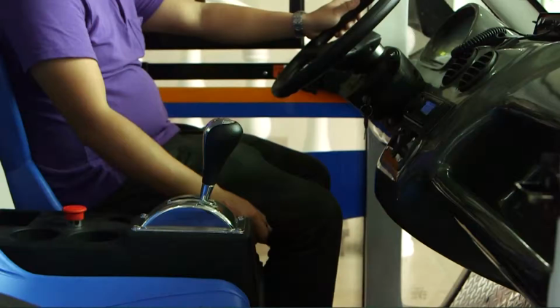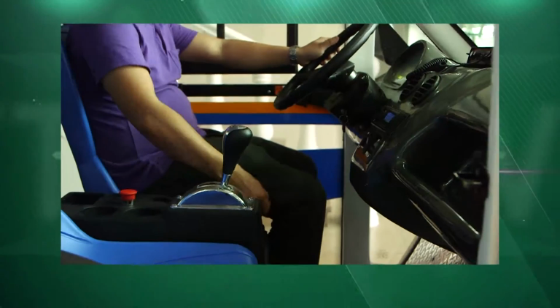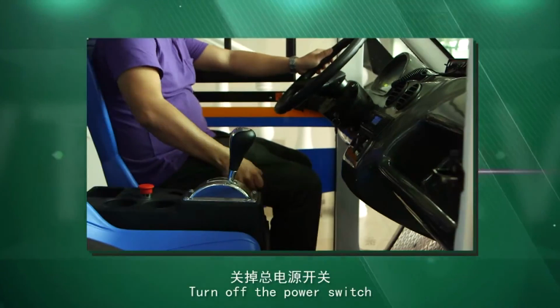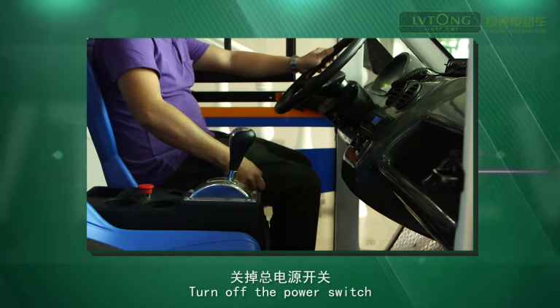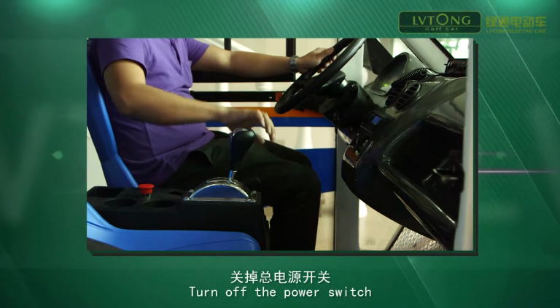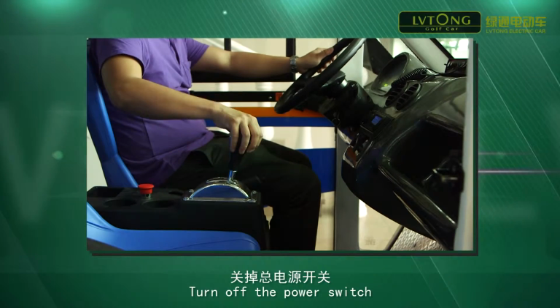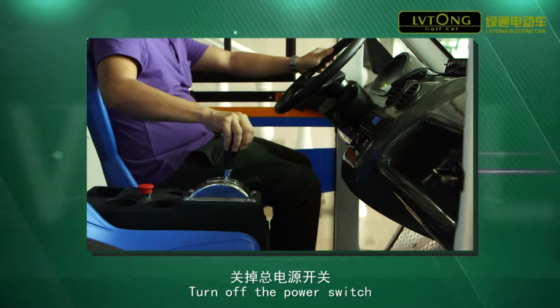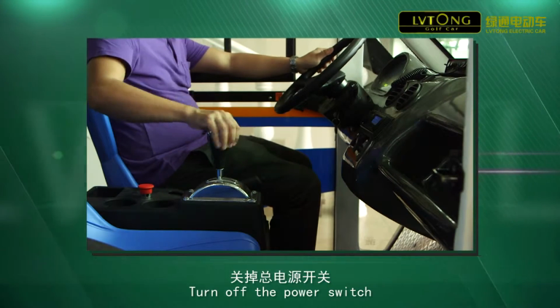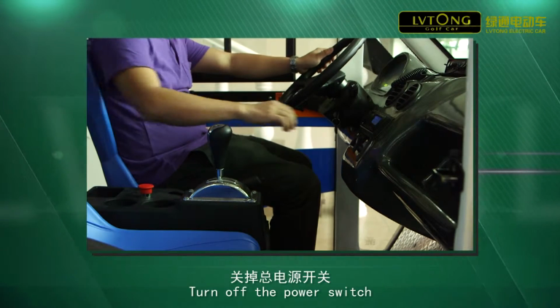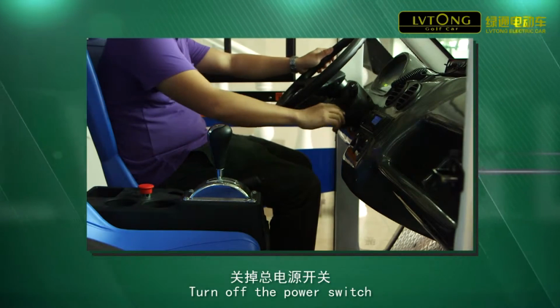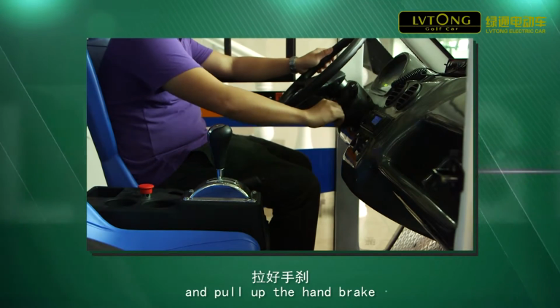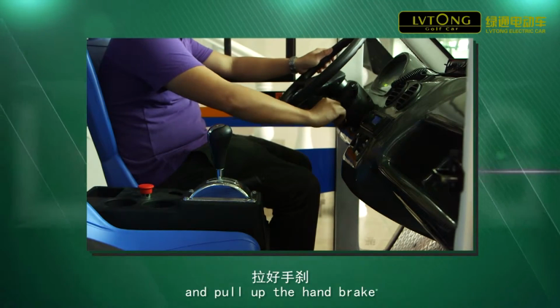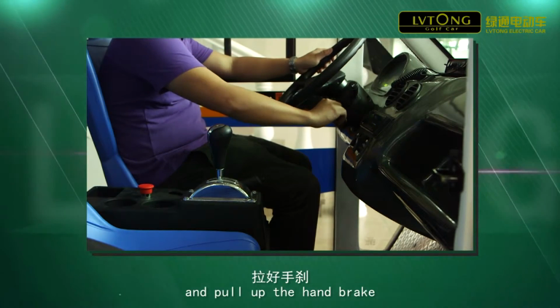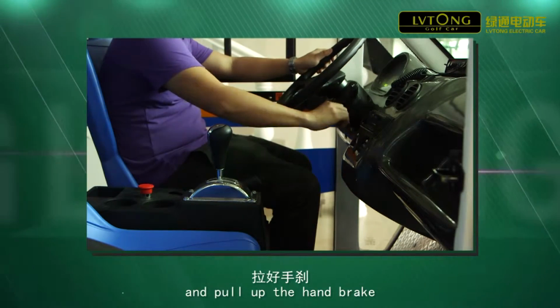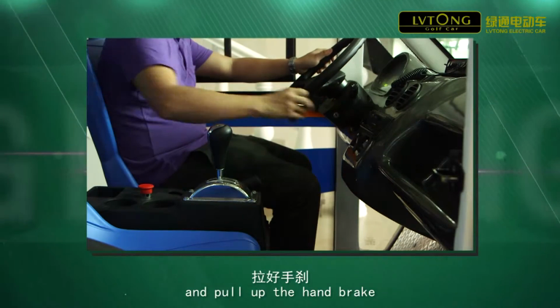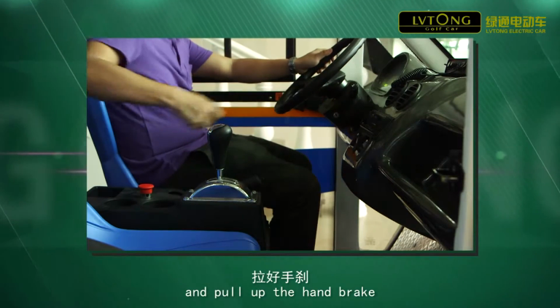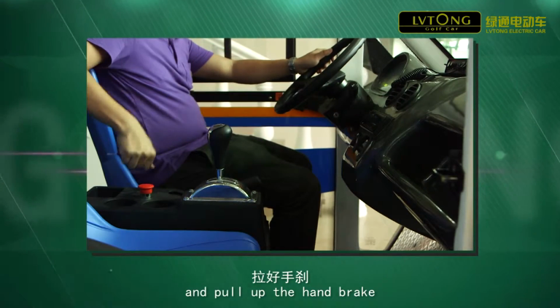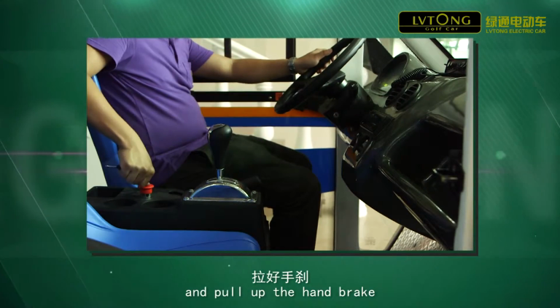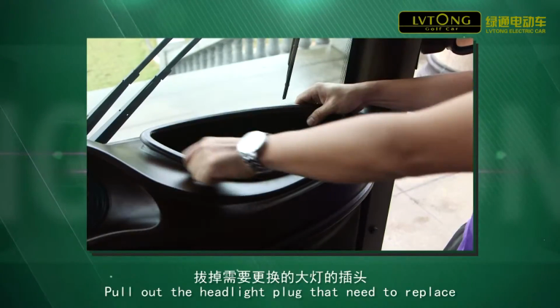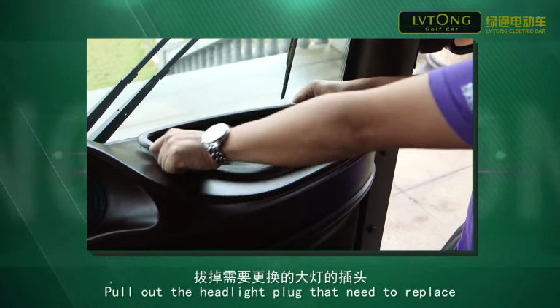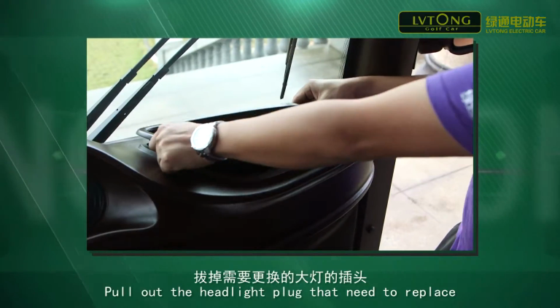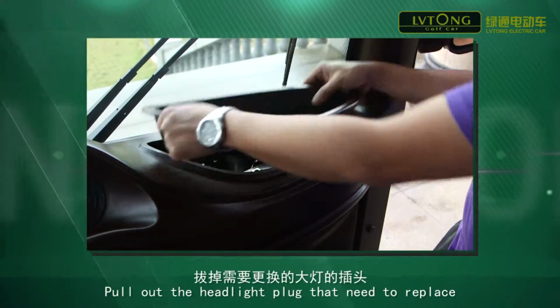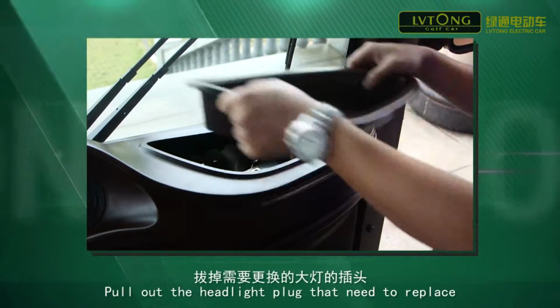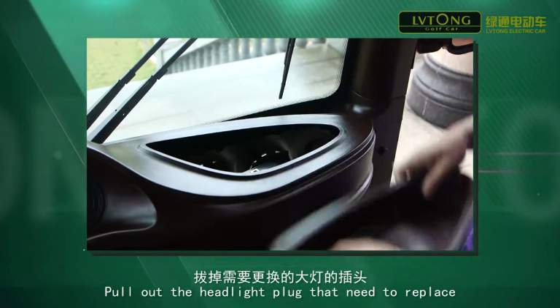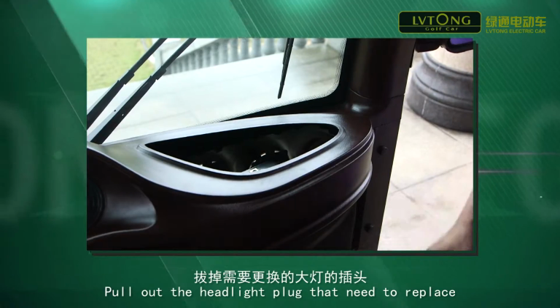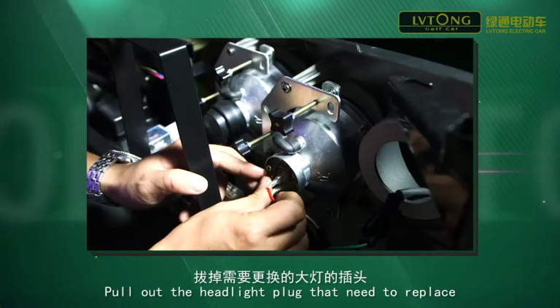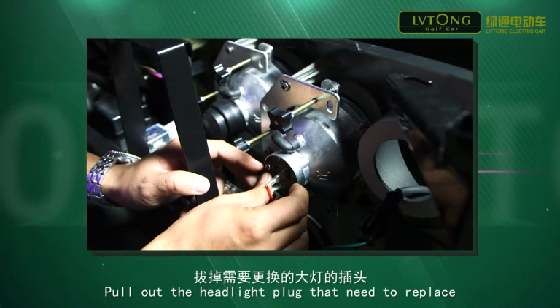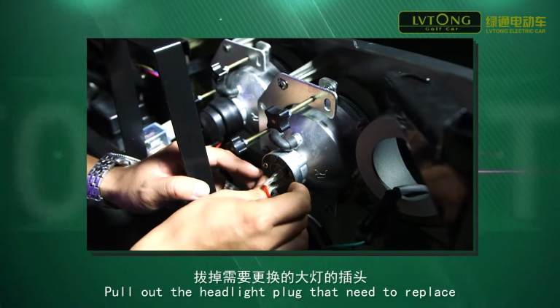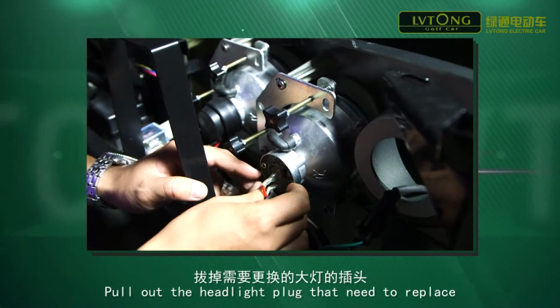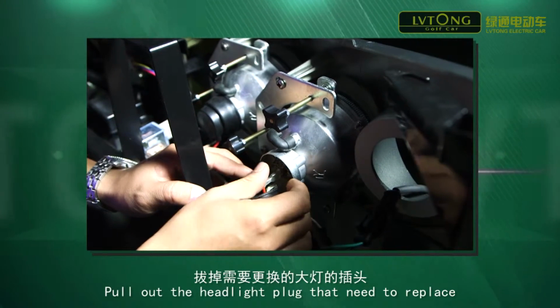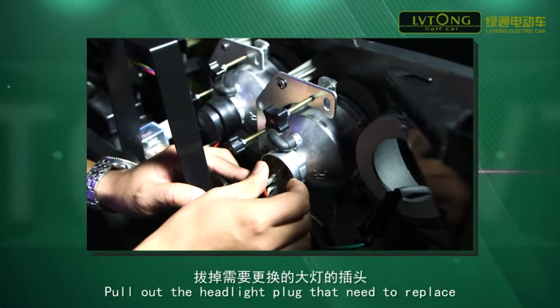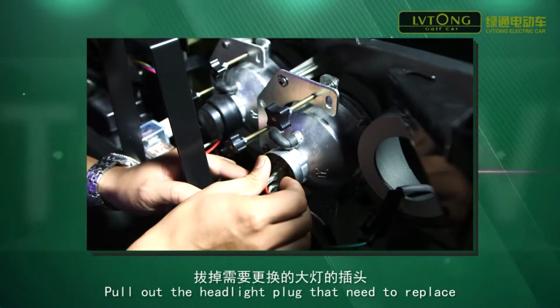Turn off the power switch and pull out the handbrake. Pull out the headlight plug that needs to be replaced.